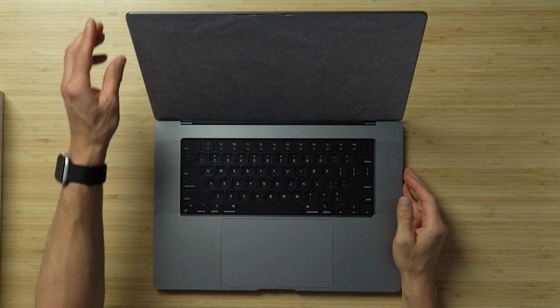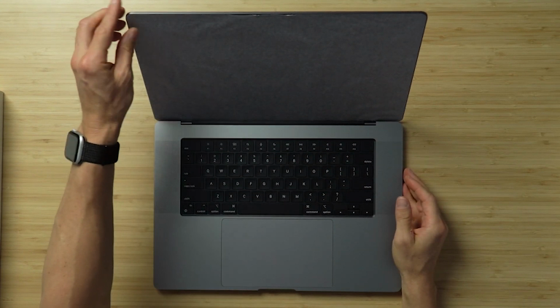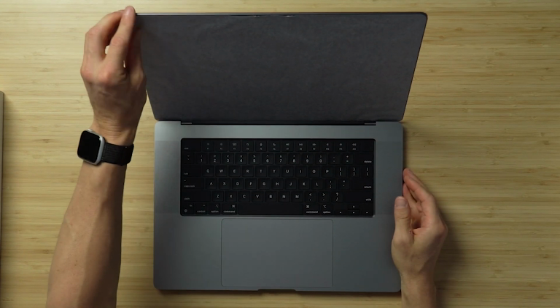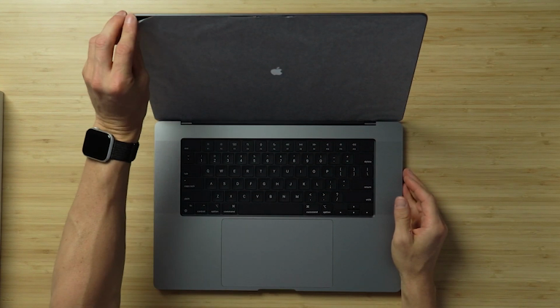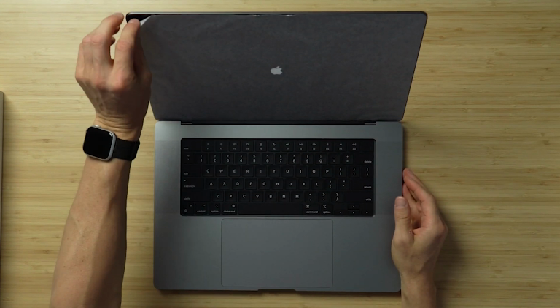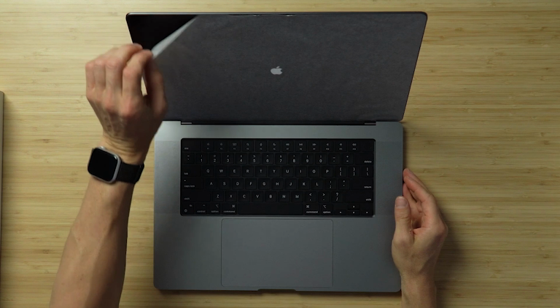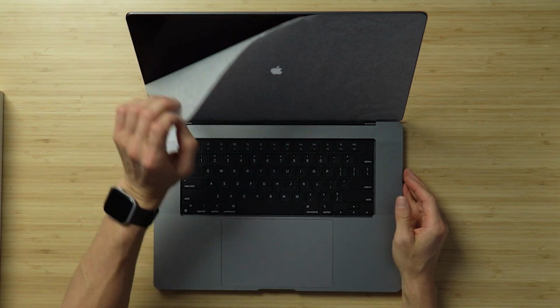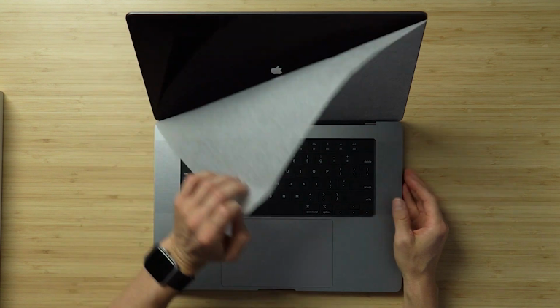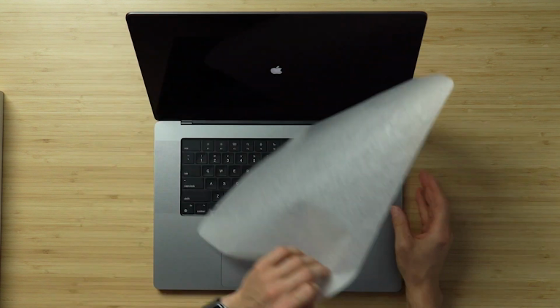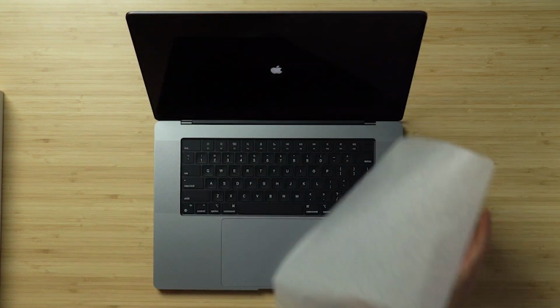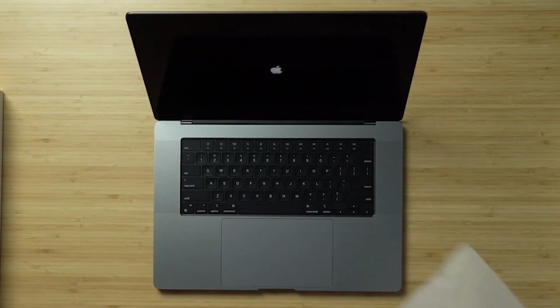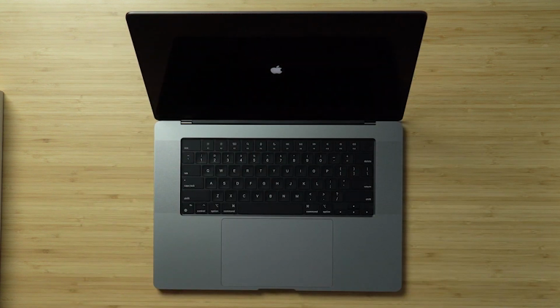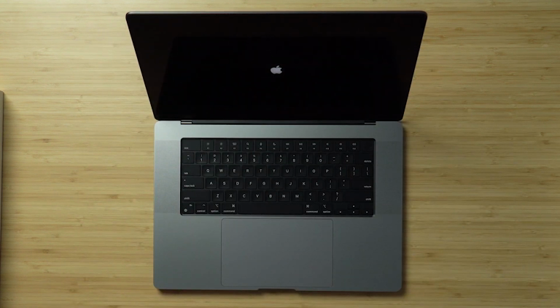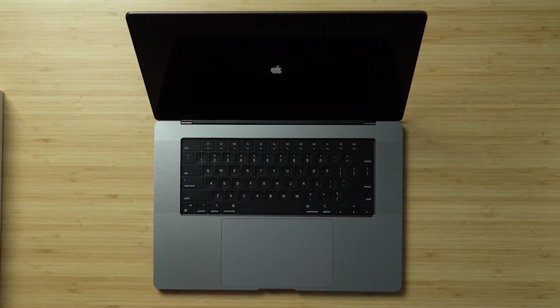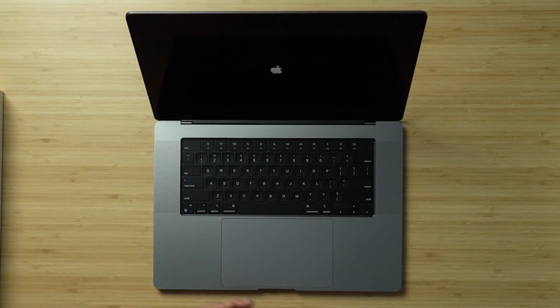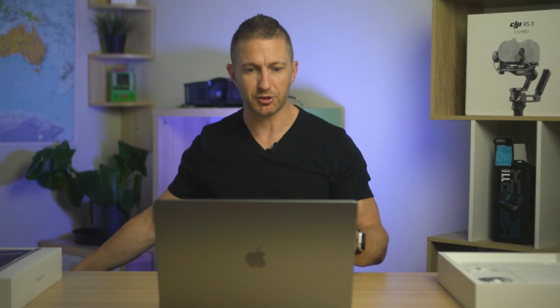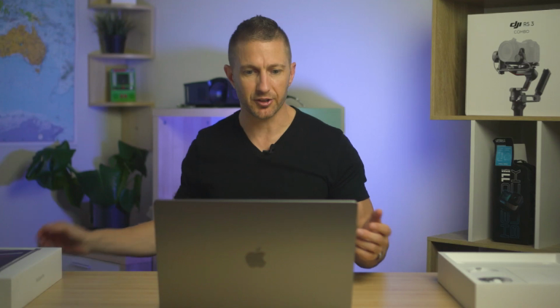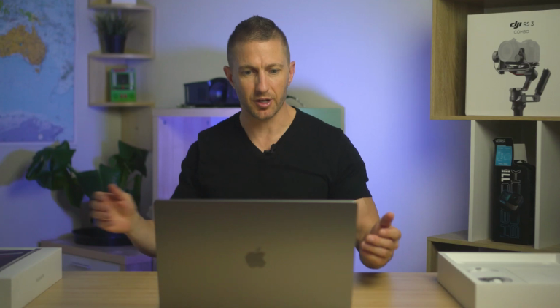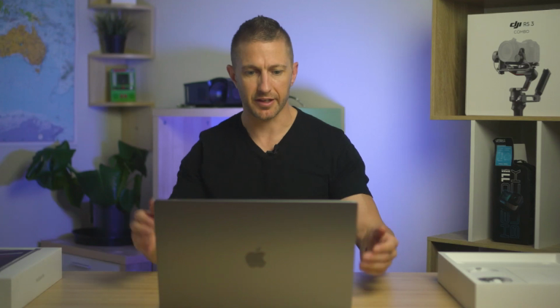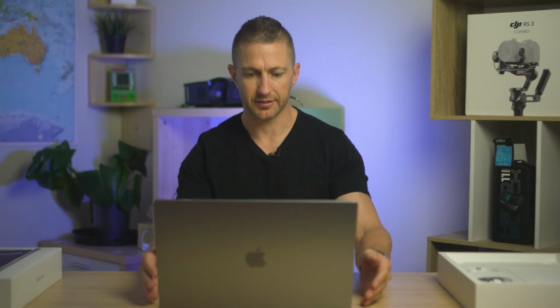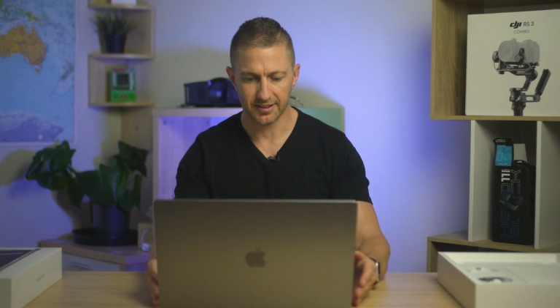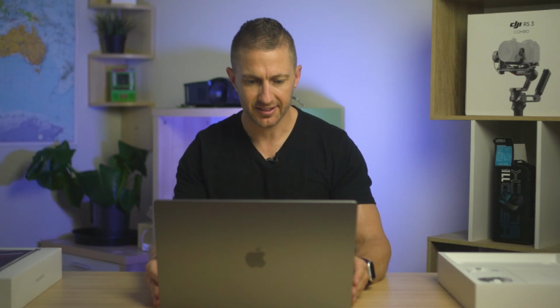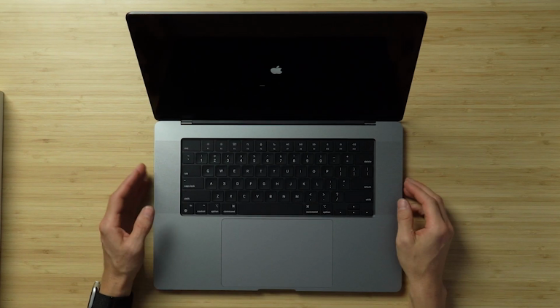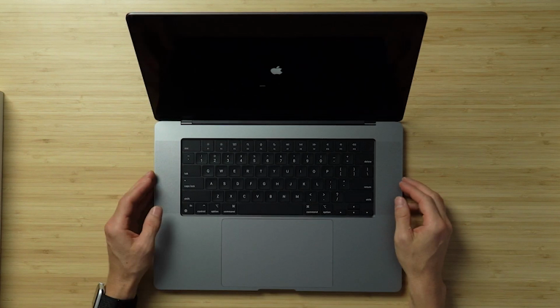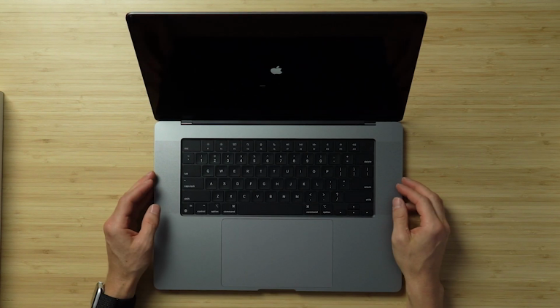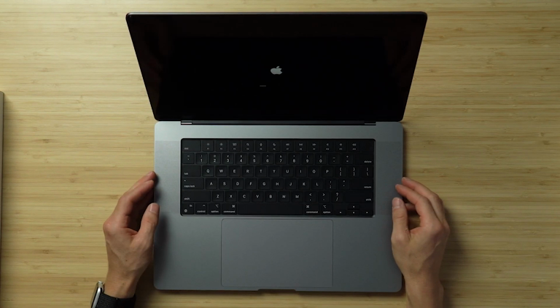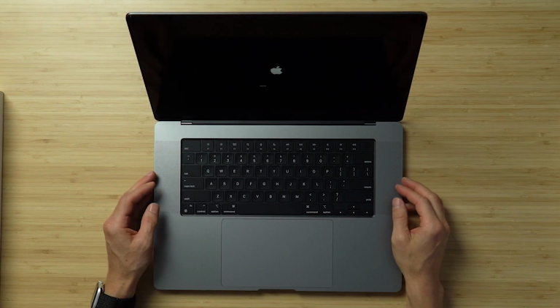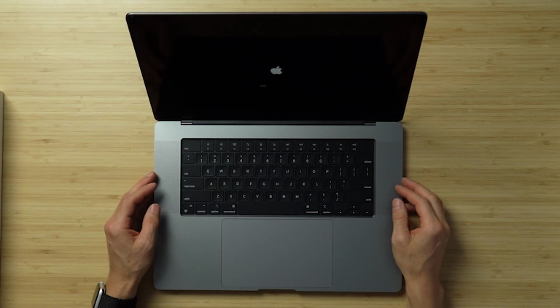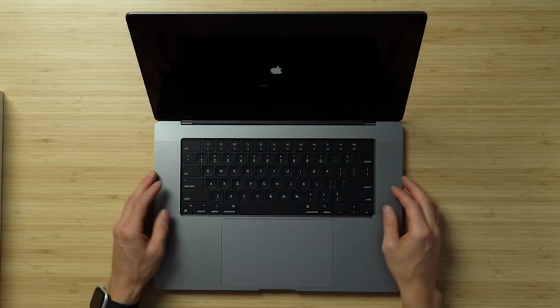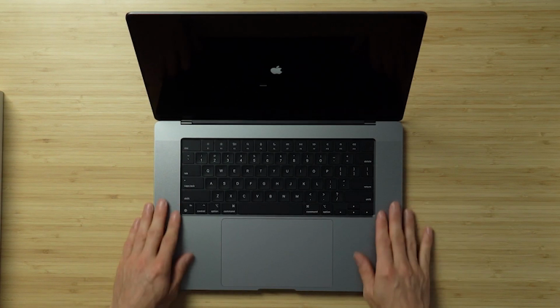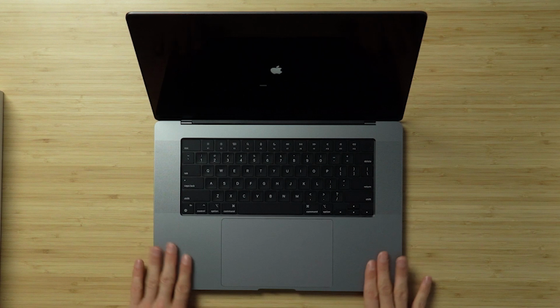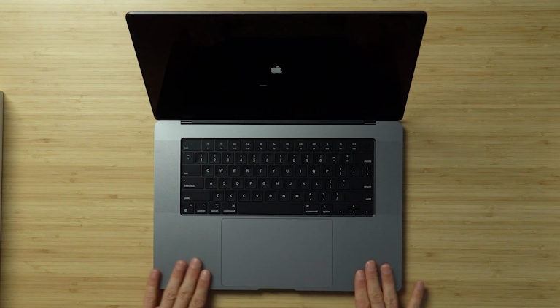We've got the screen protector. She's starting up straight away. Looking good. Let's let that boot up.